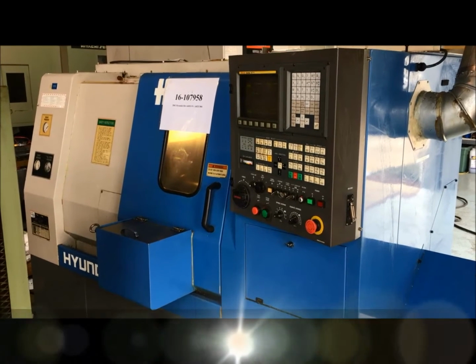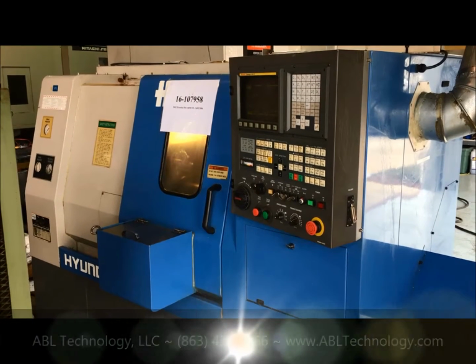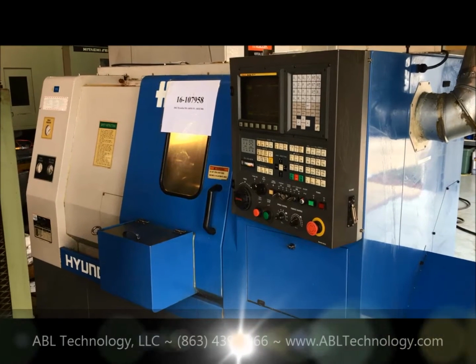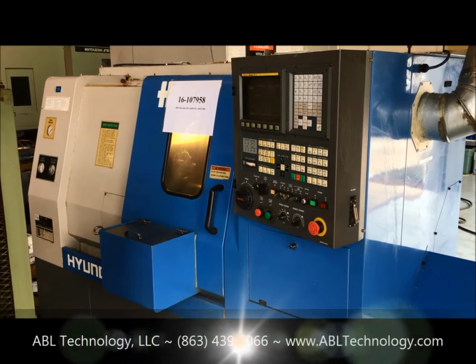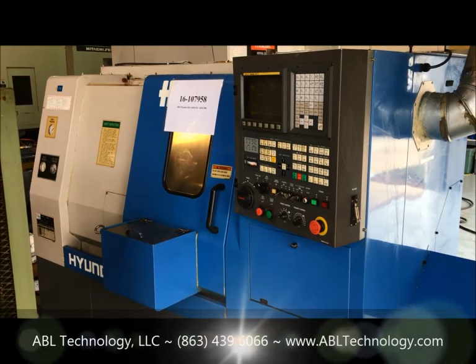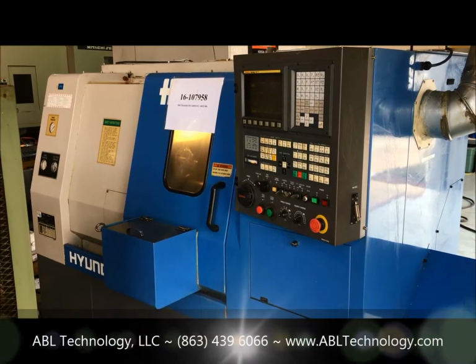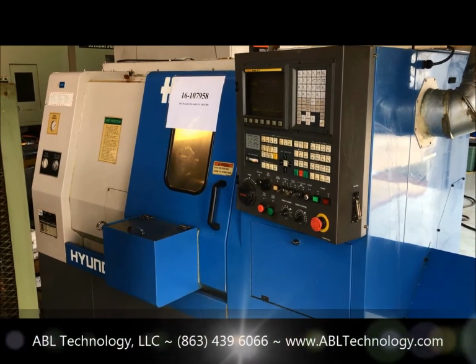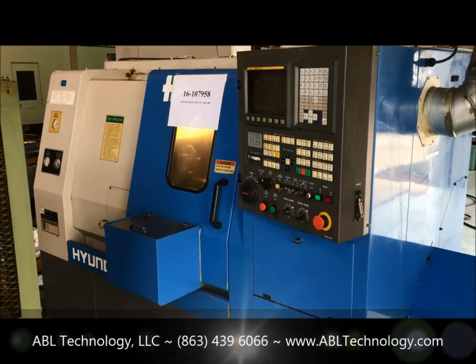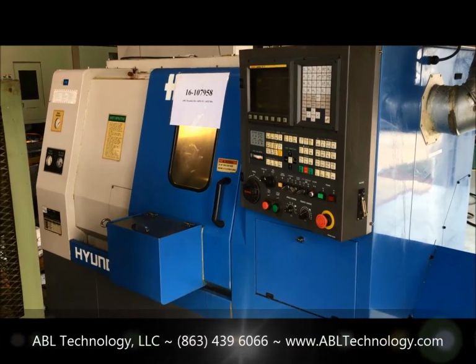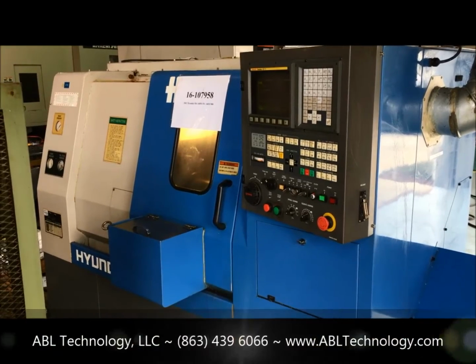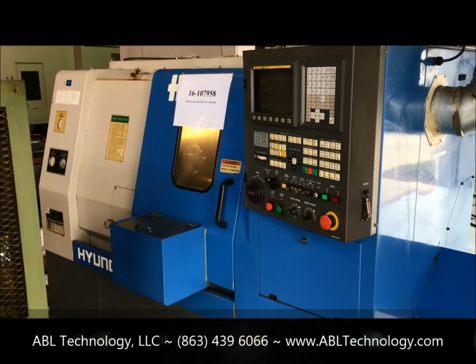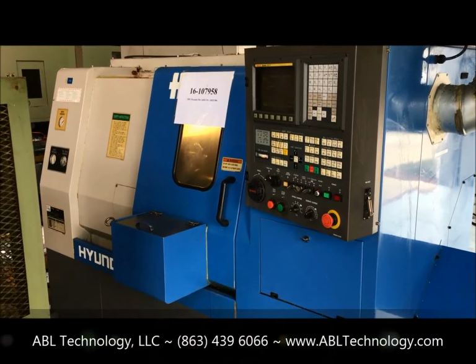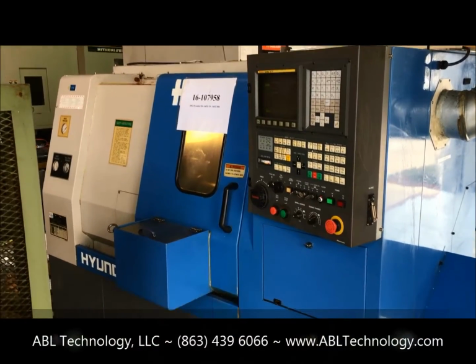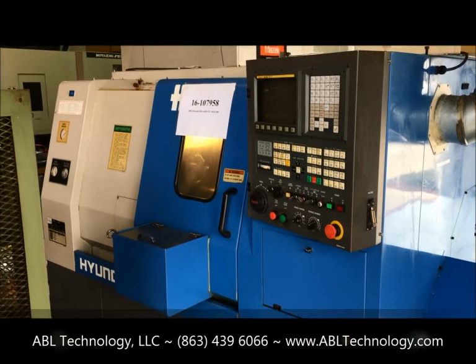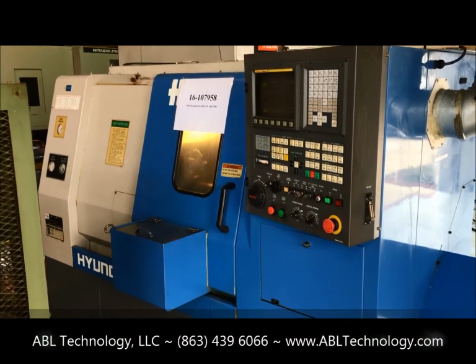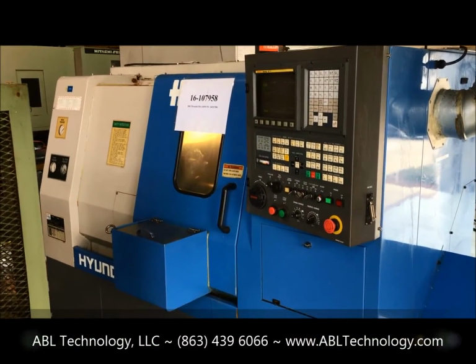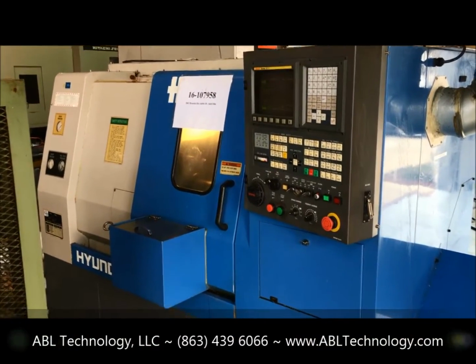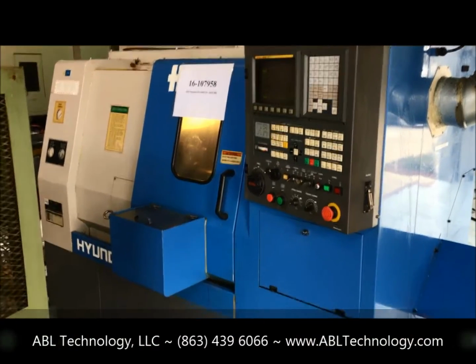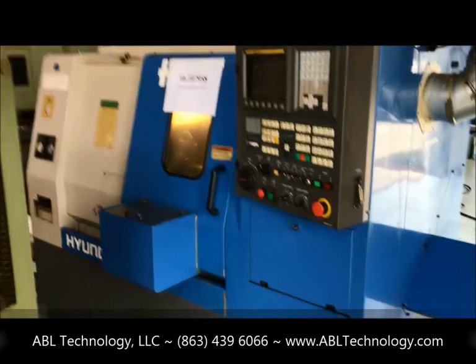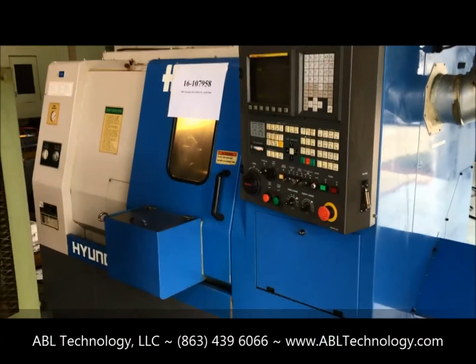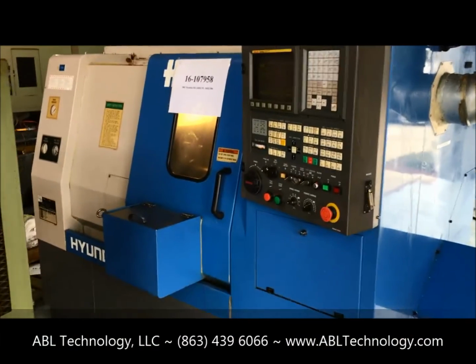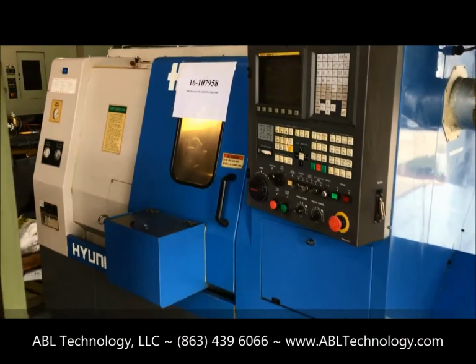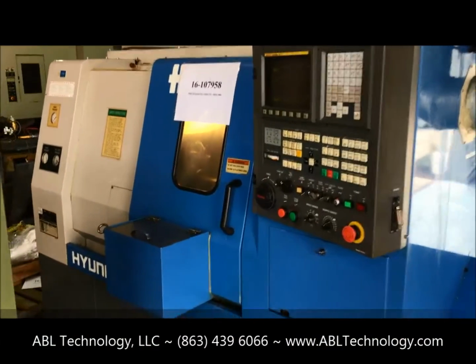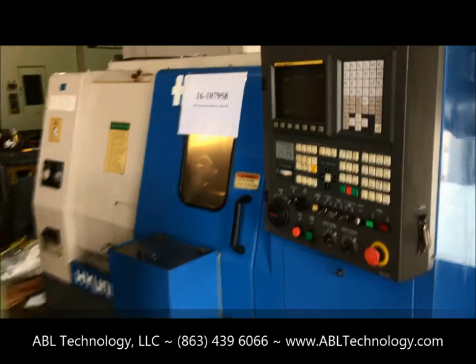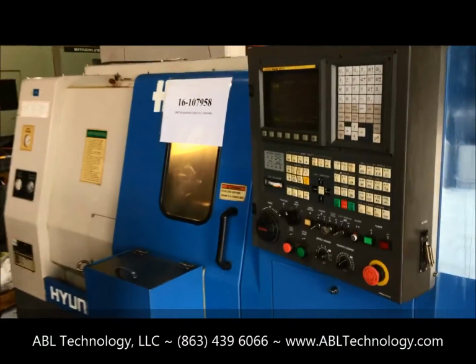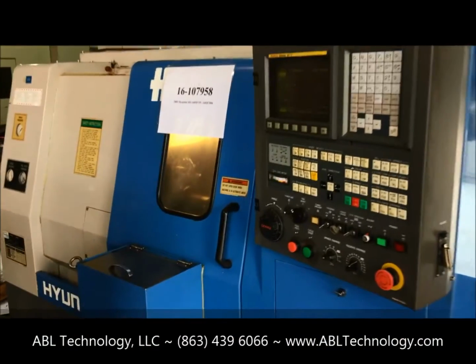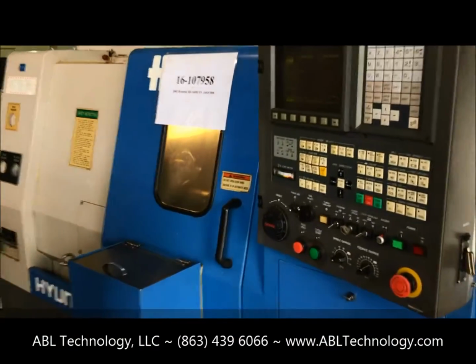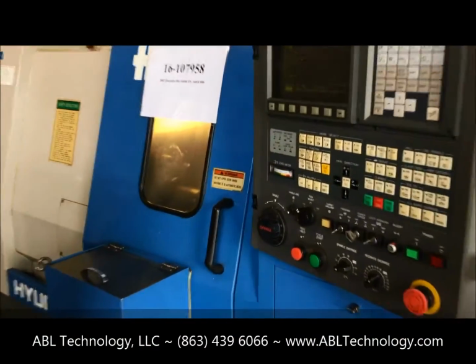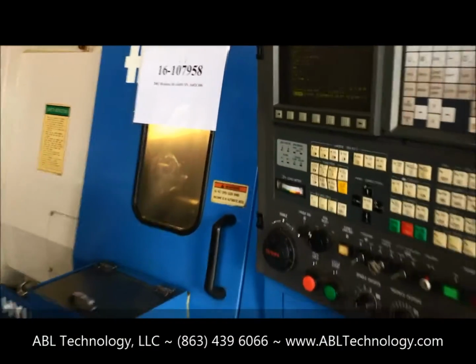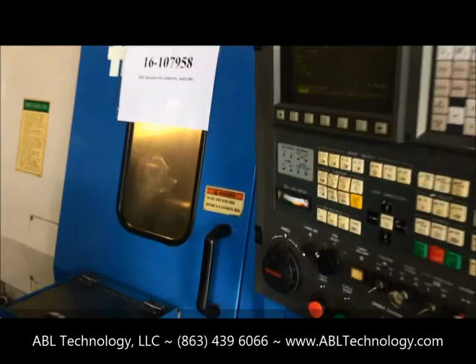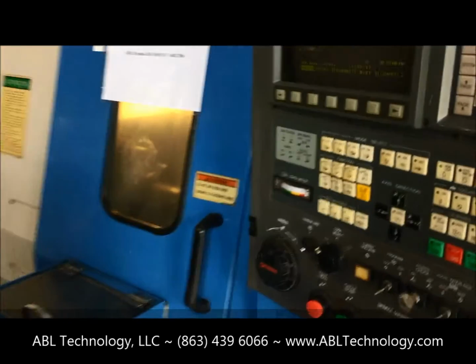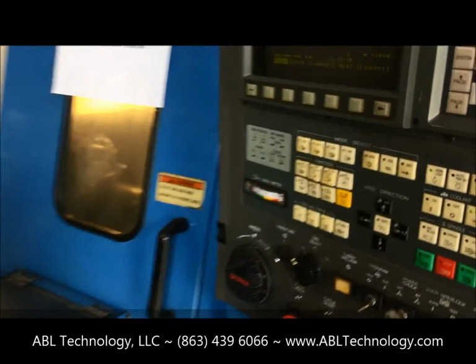Okay, again, we're with the HIT-160M, and we're going to cycle a program here.